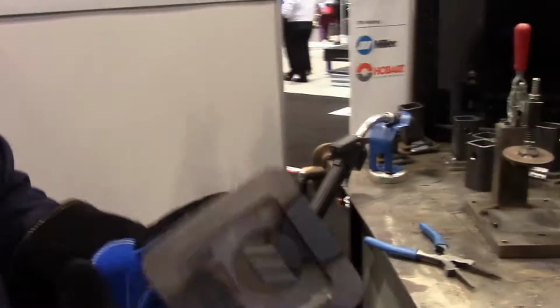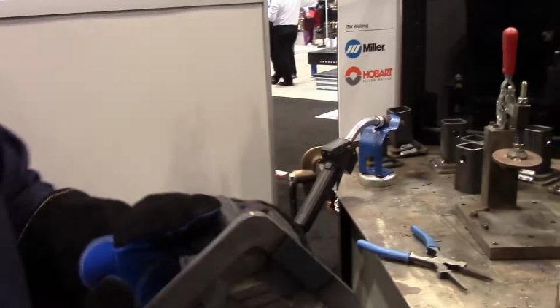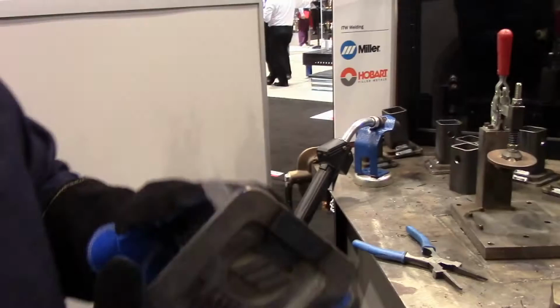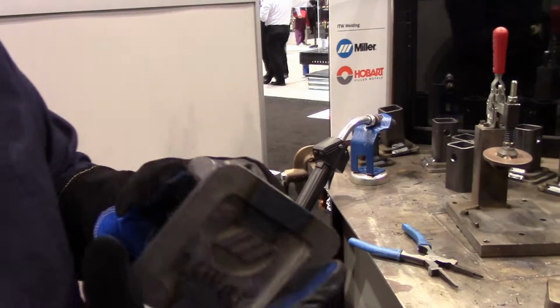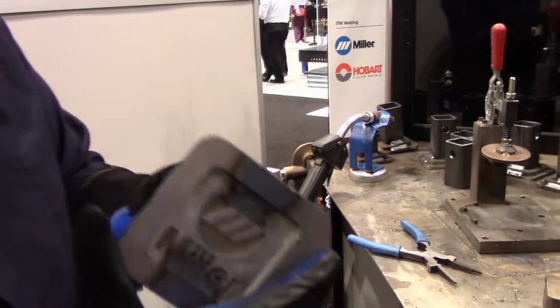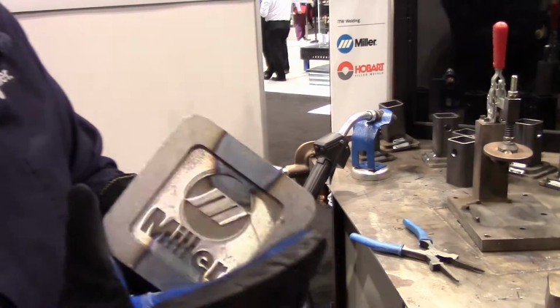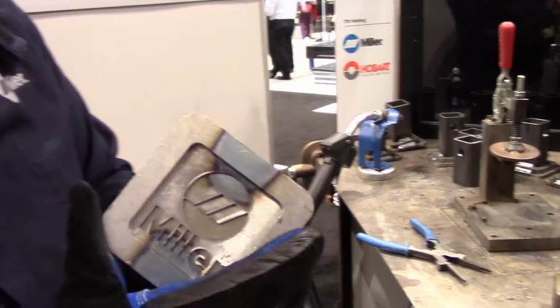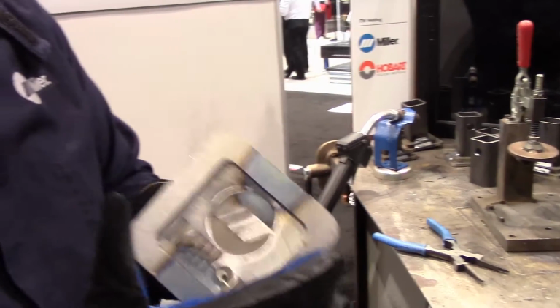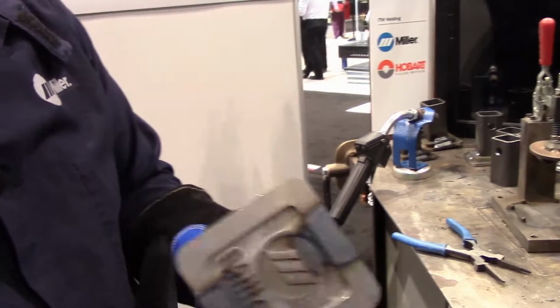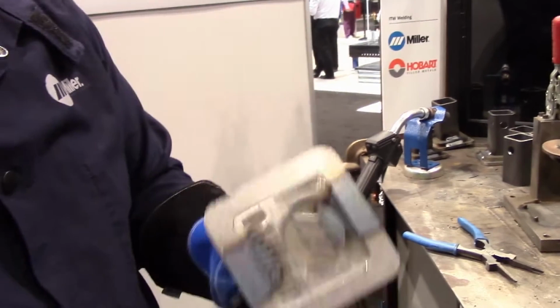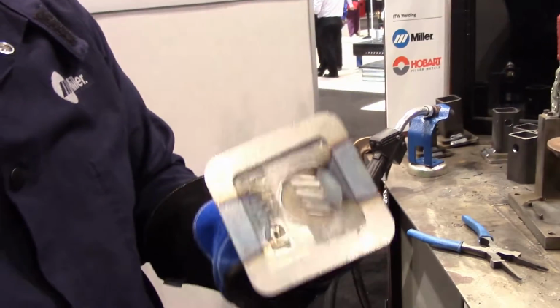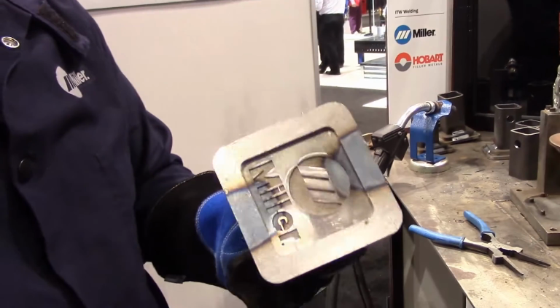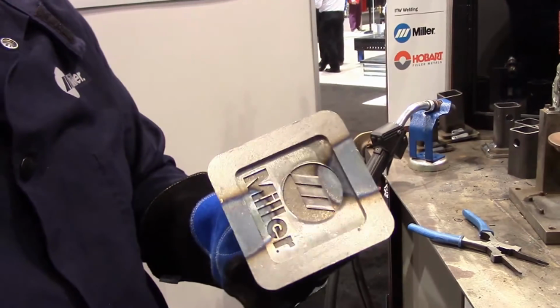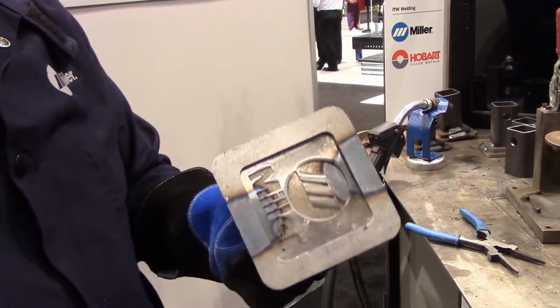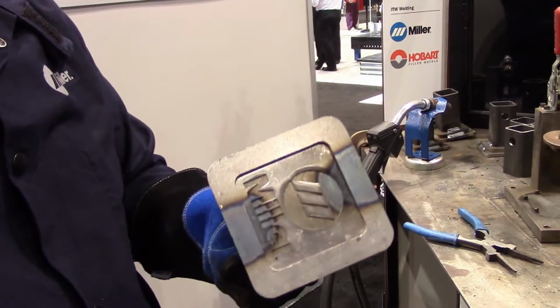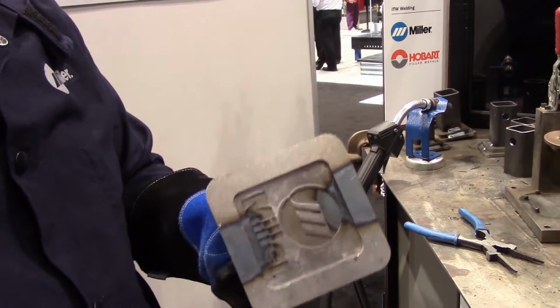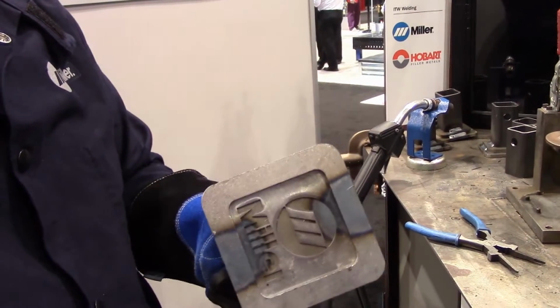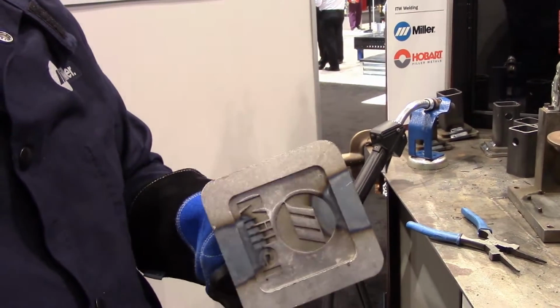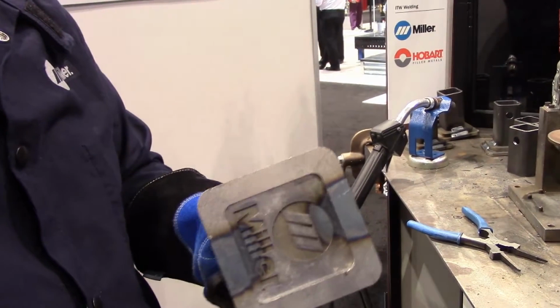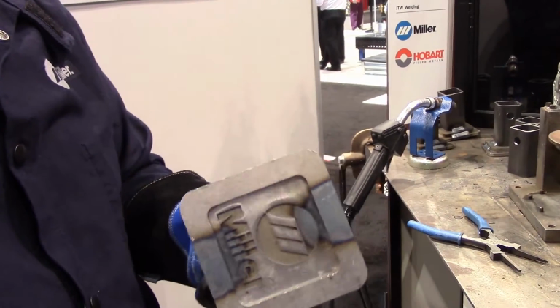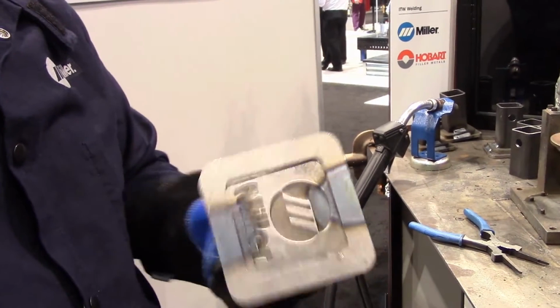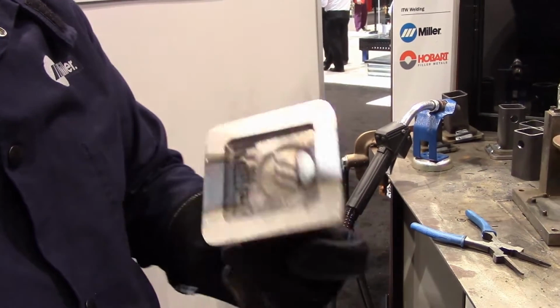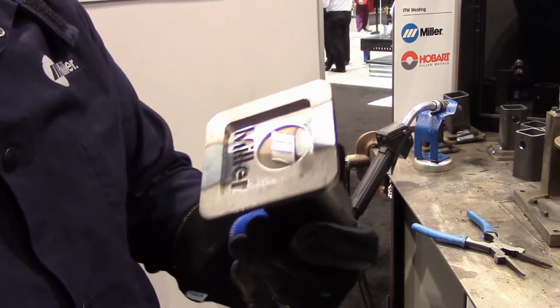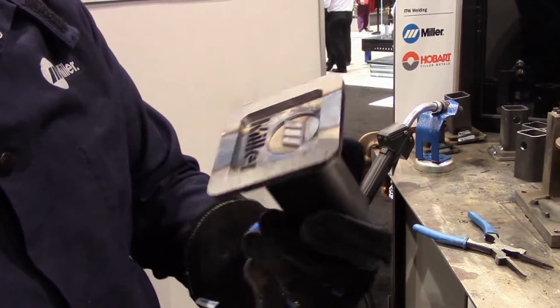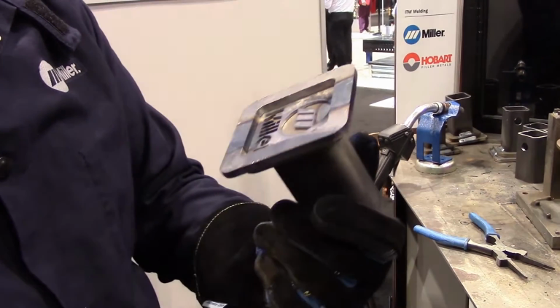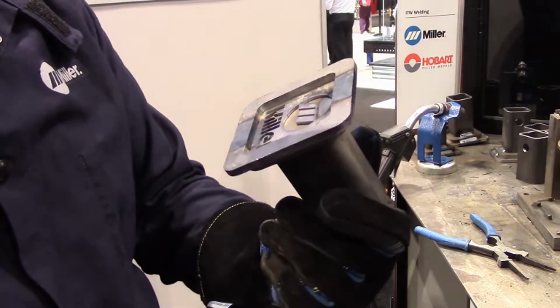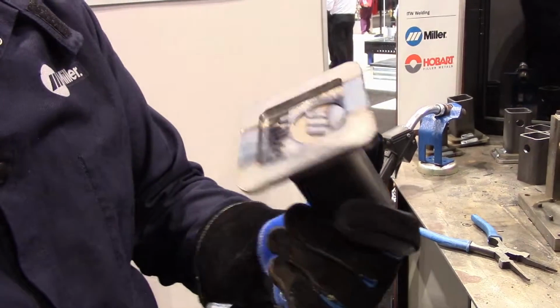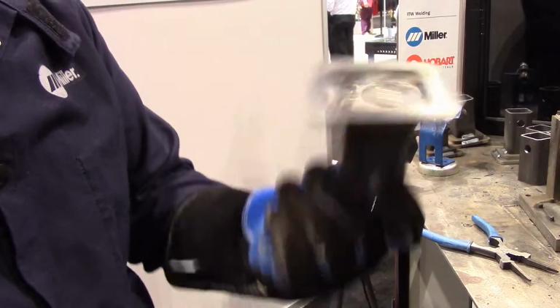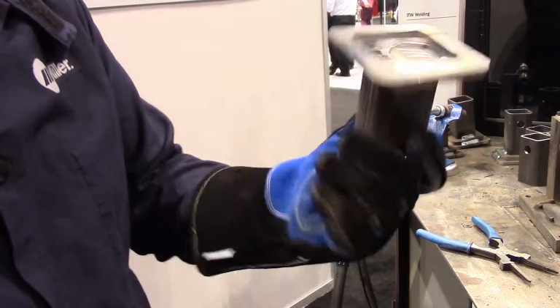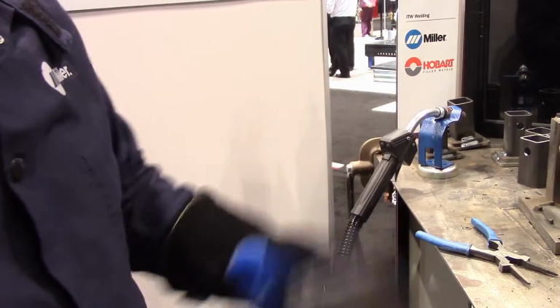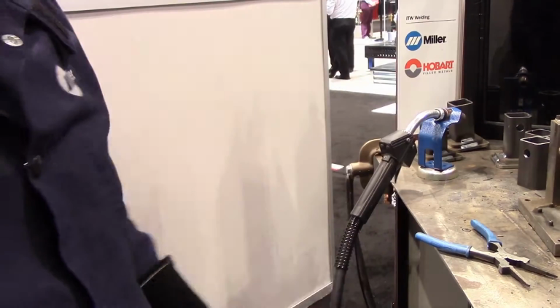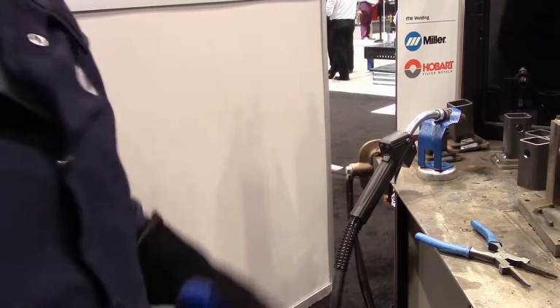Of course, it's not stainless steel, so I've got to paint it, otherwise it'll rust.